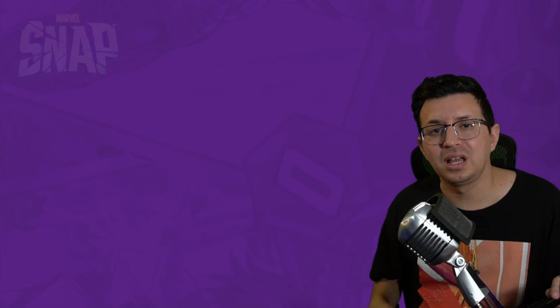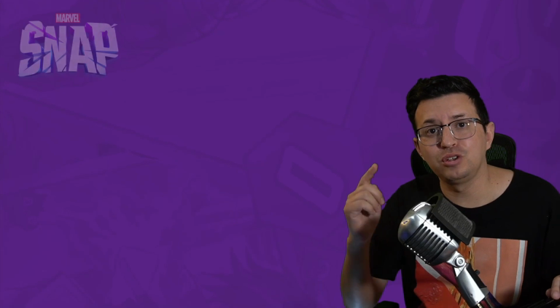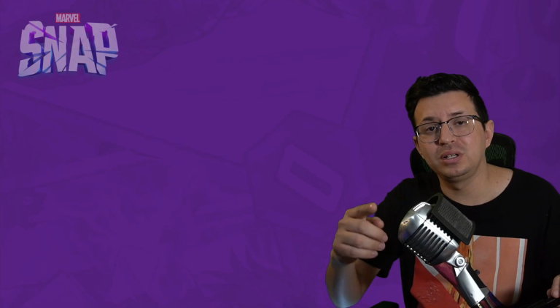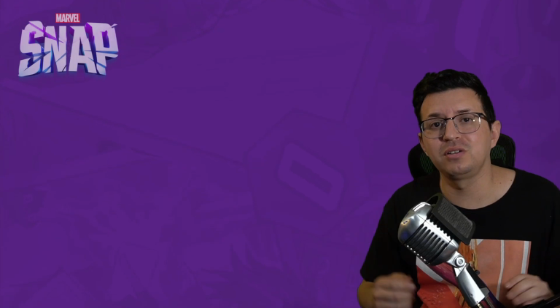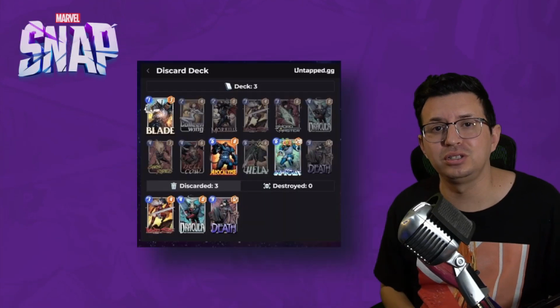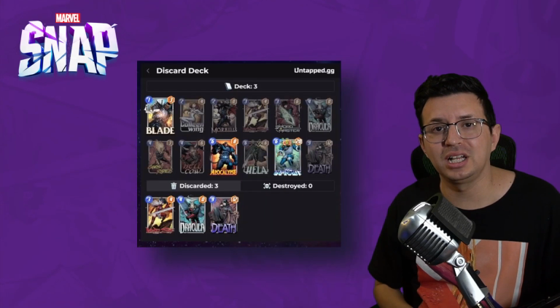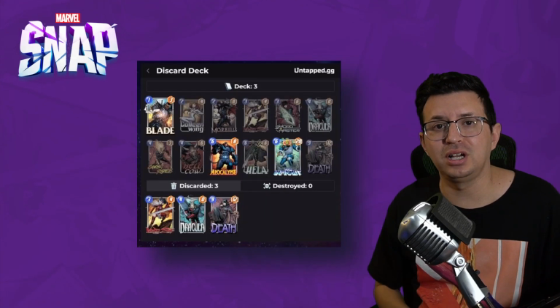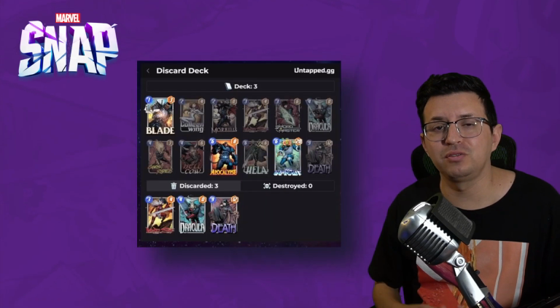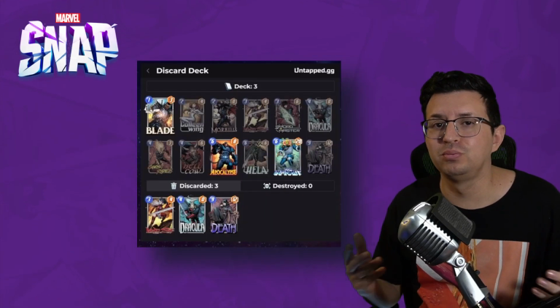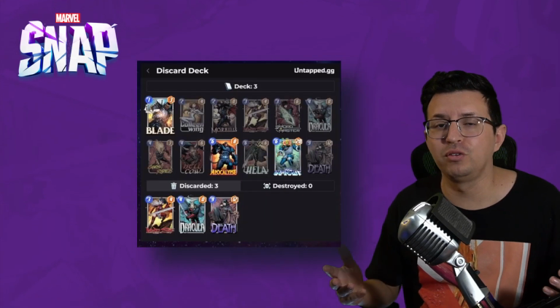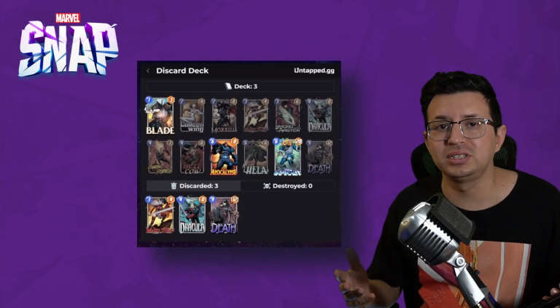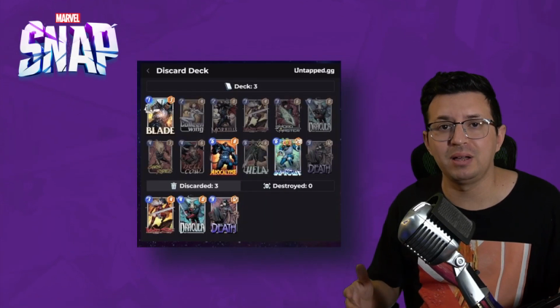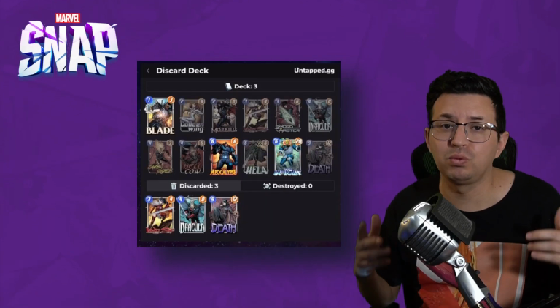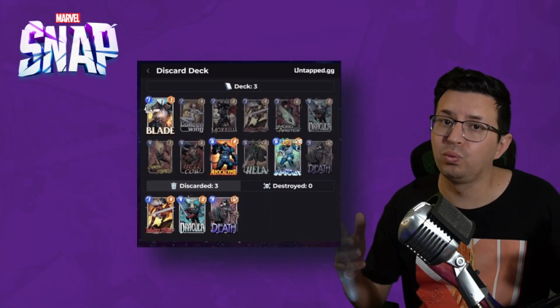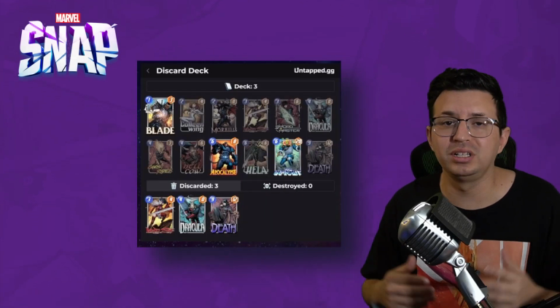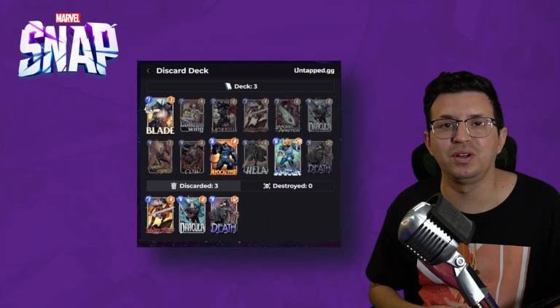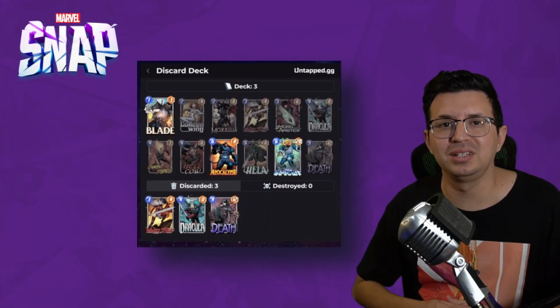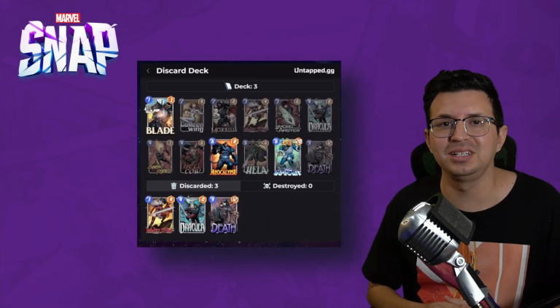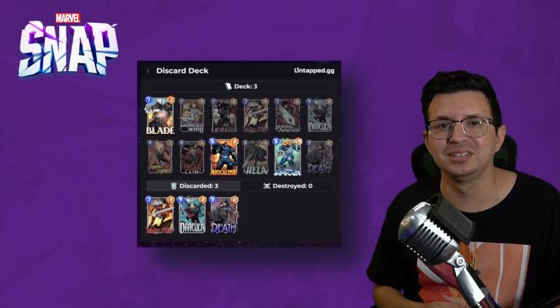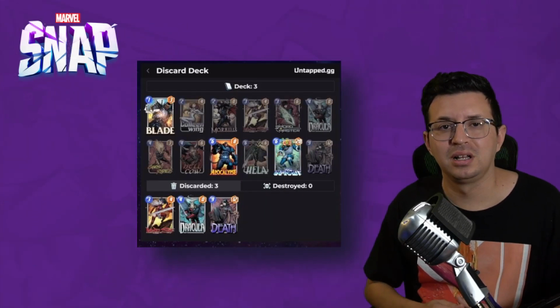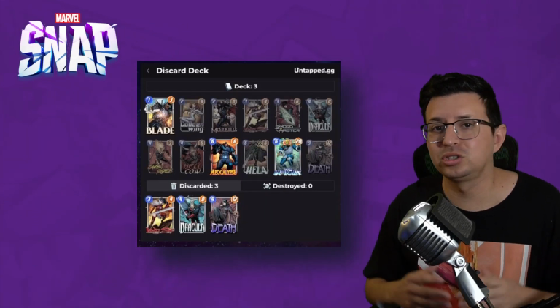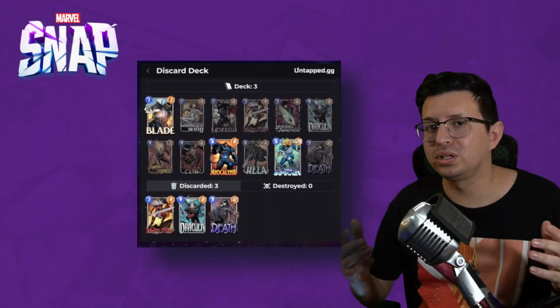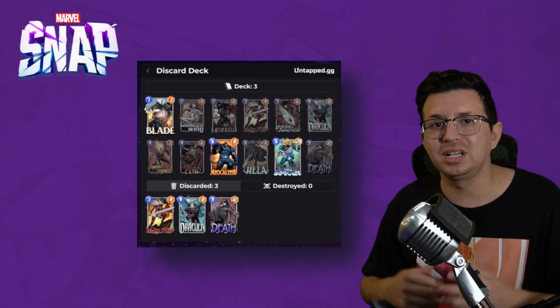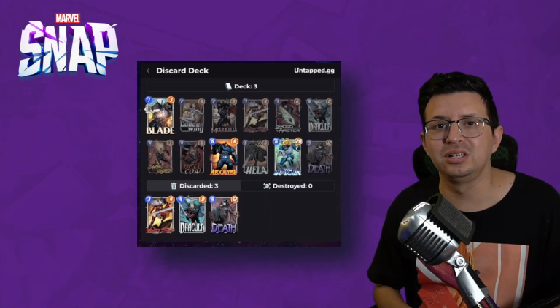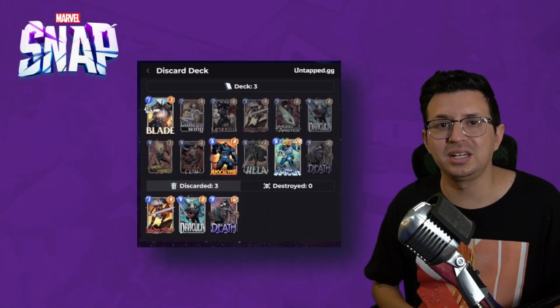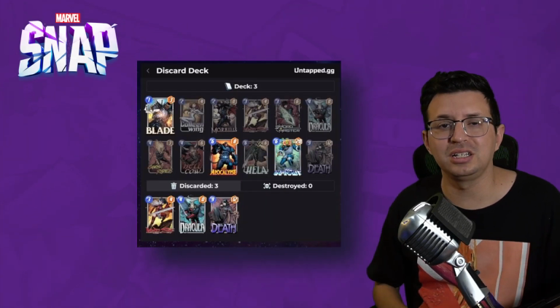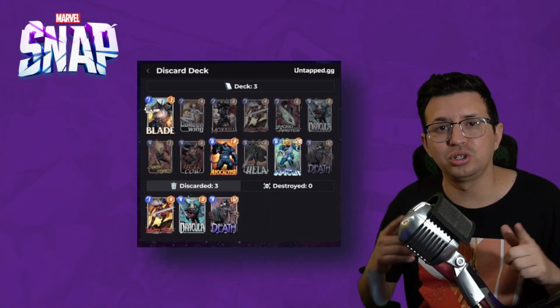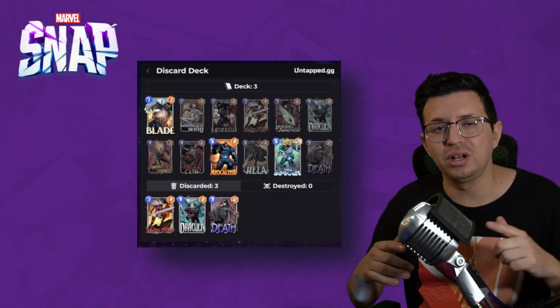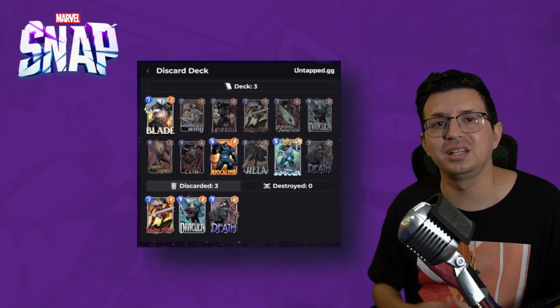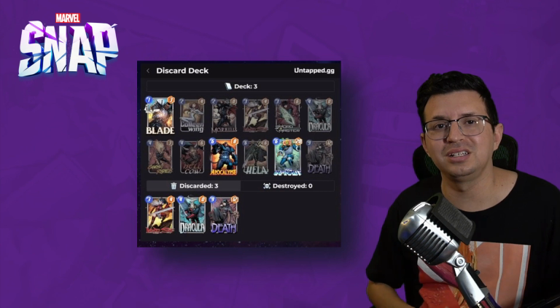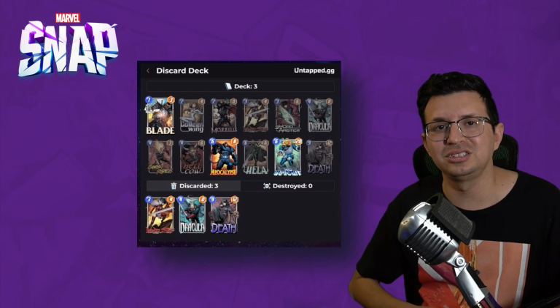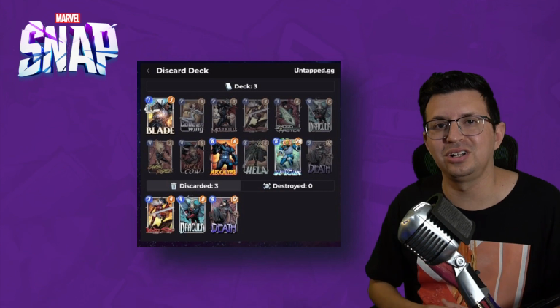Have you been looking for a deck tracker for Marvel Snap? Well, one is finally here. Let's quickly take a look at it and show you how to get it installed.